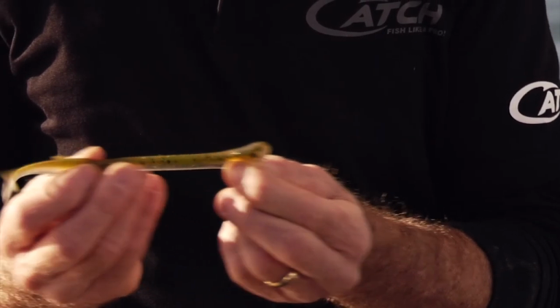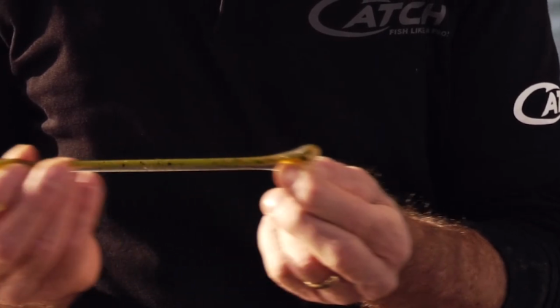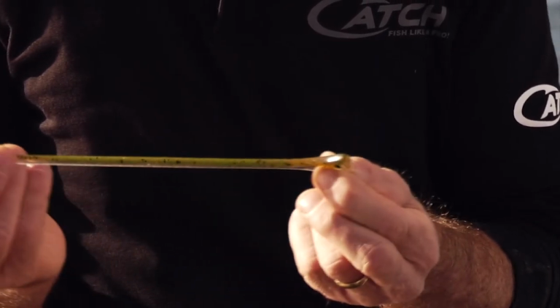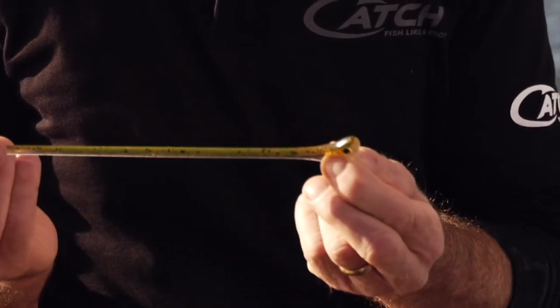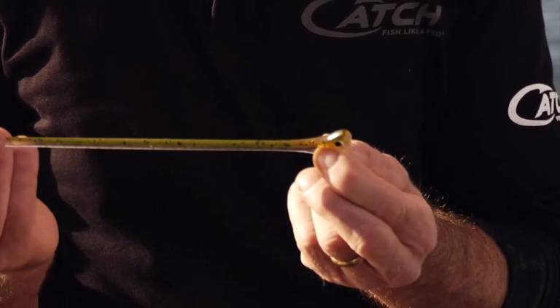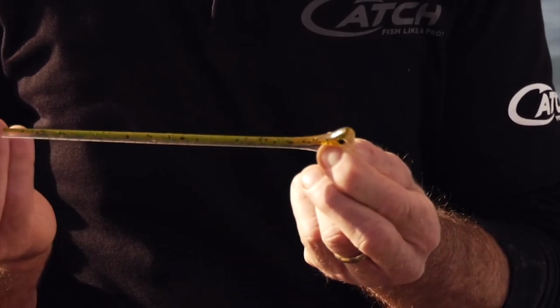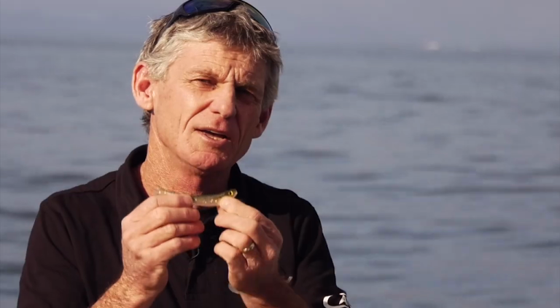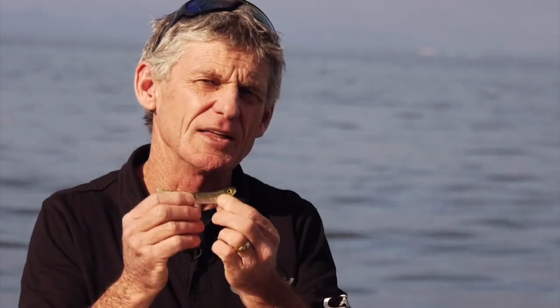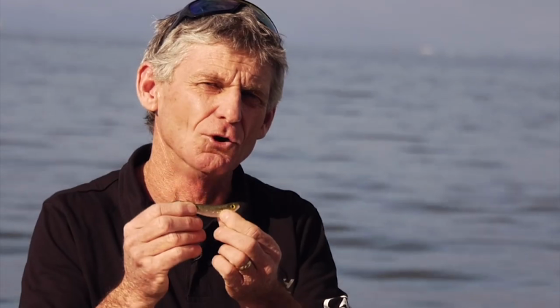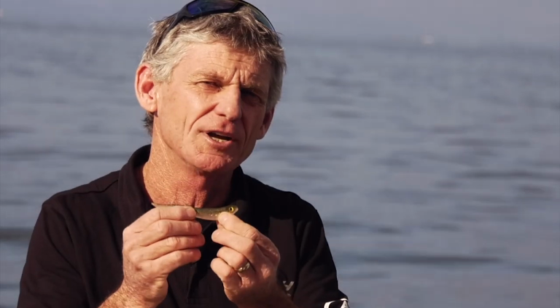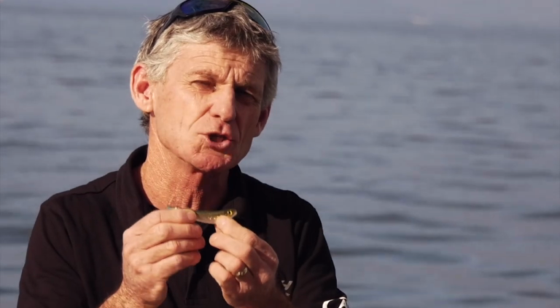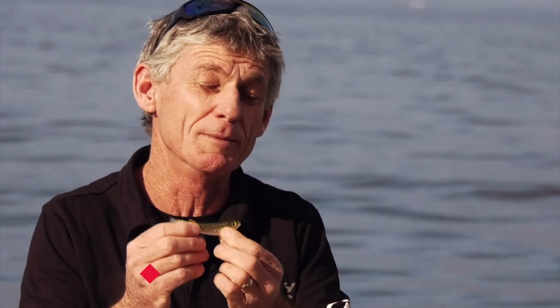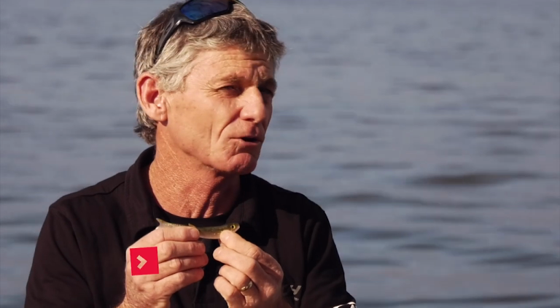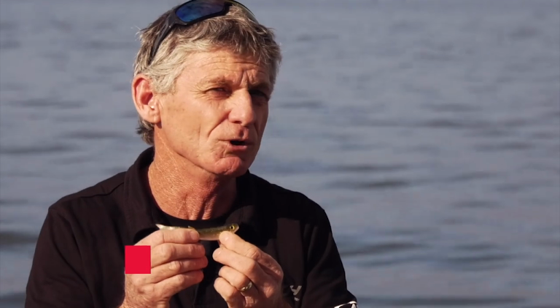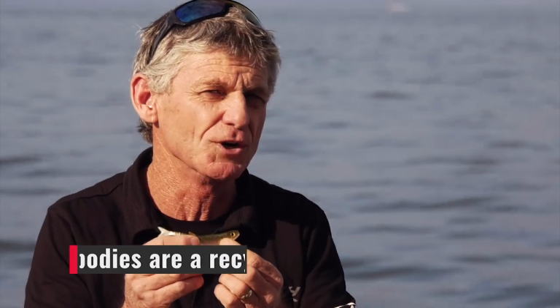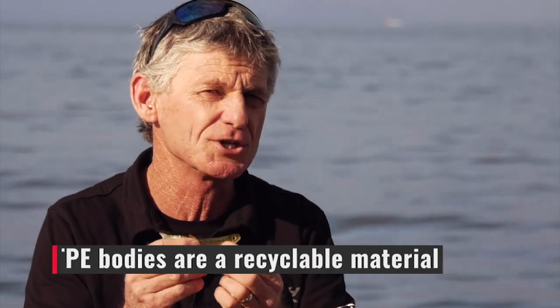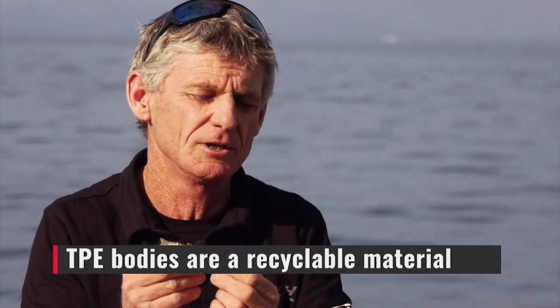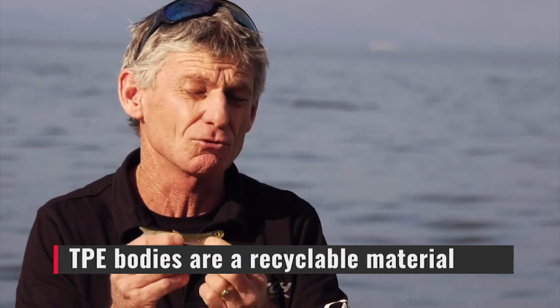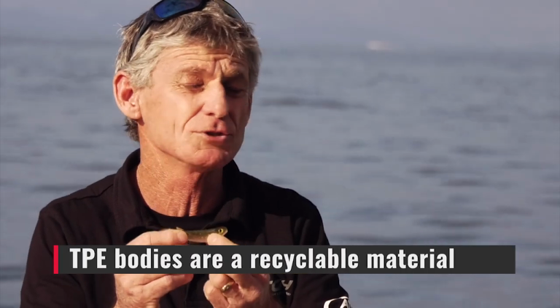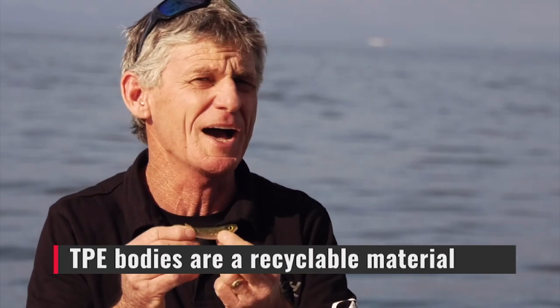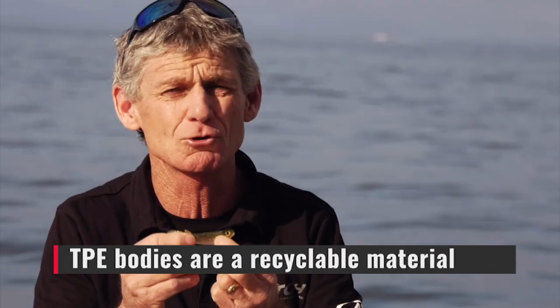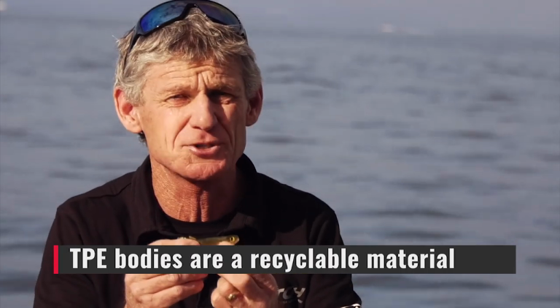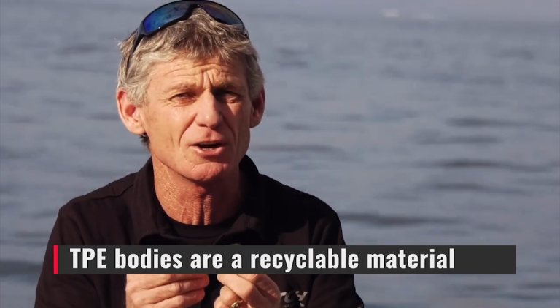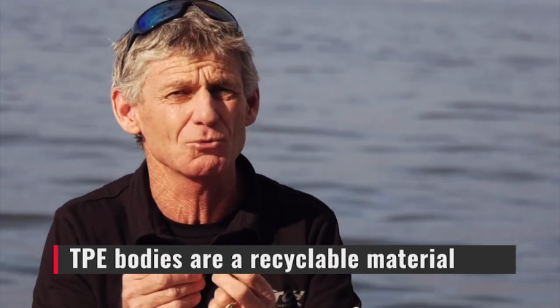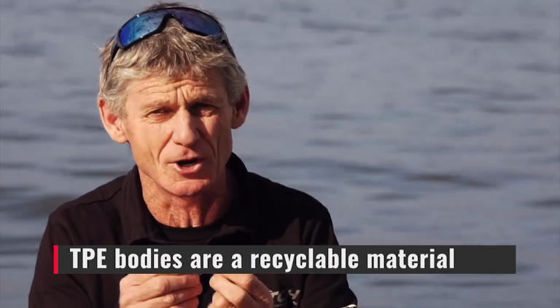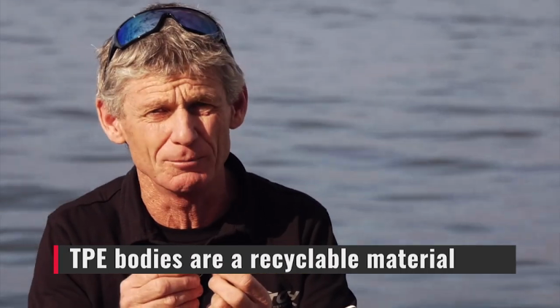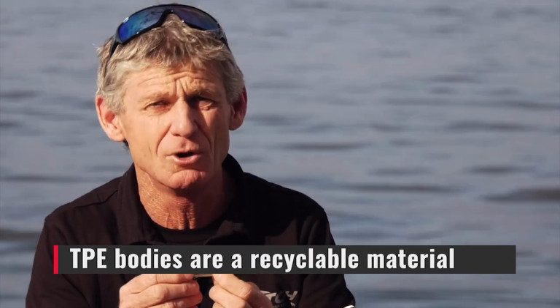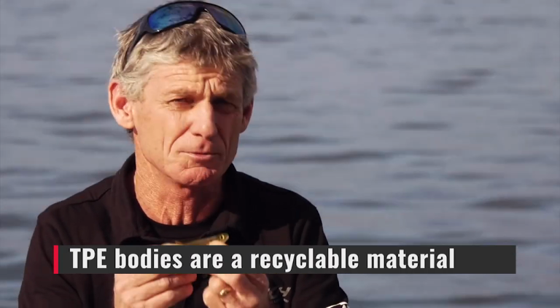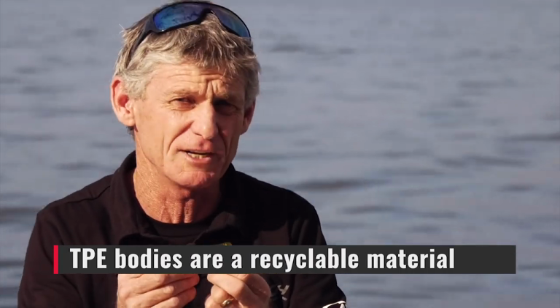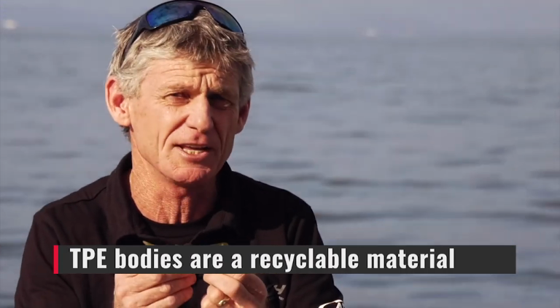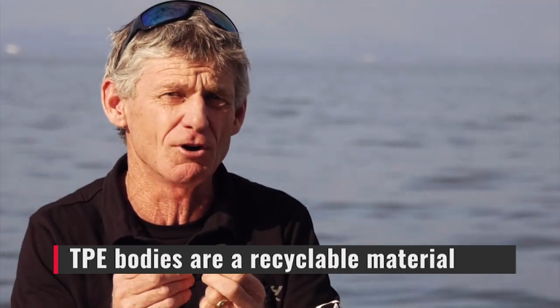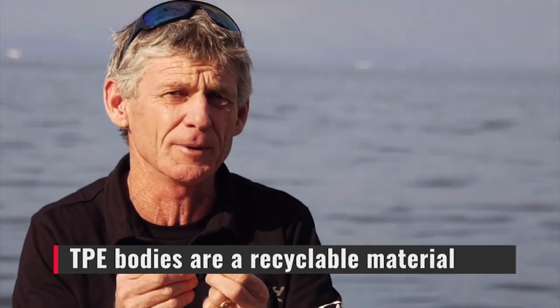To avoid bite offs, they look and swim like real fish. They're also 100% recyclable — better for the environment.